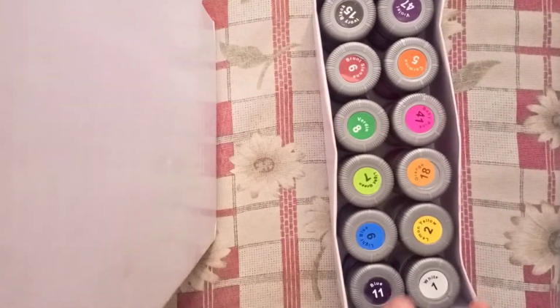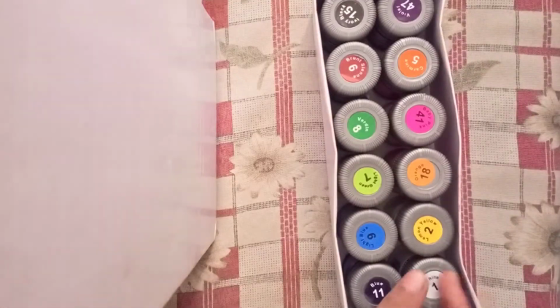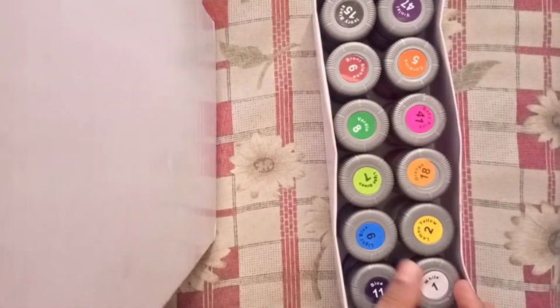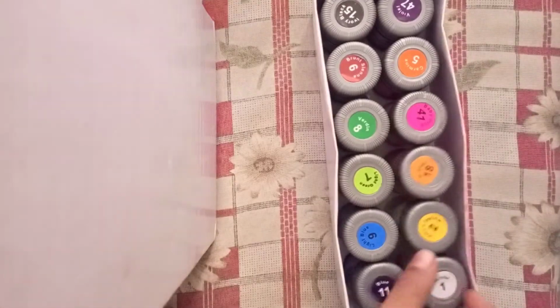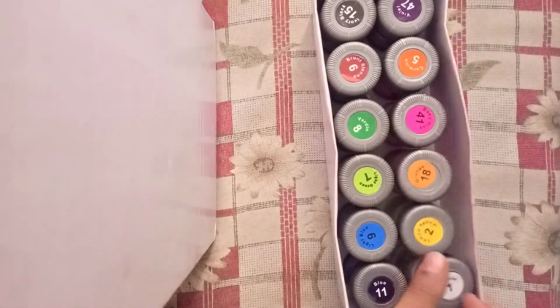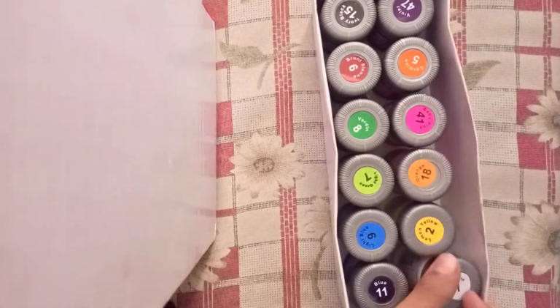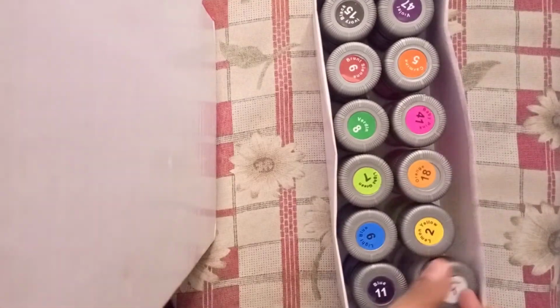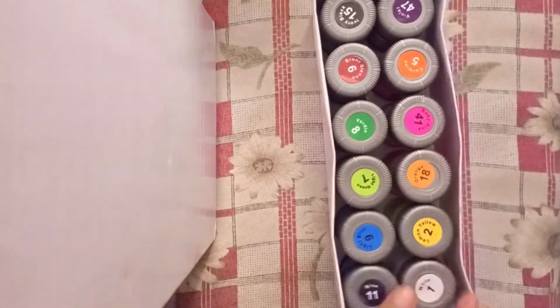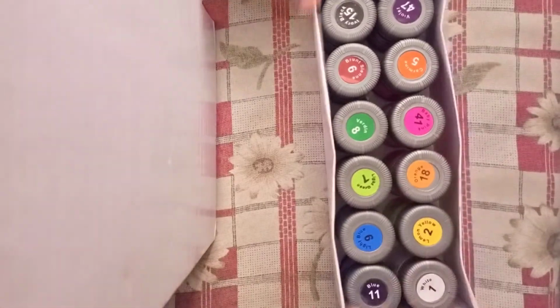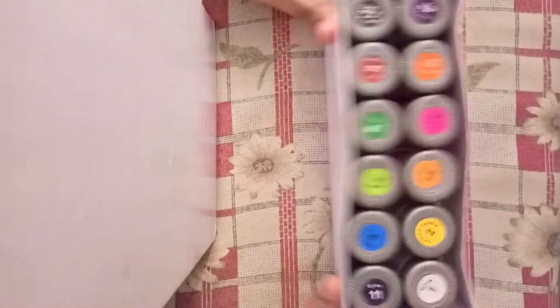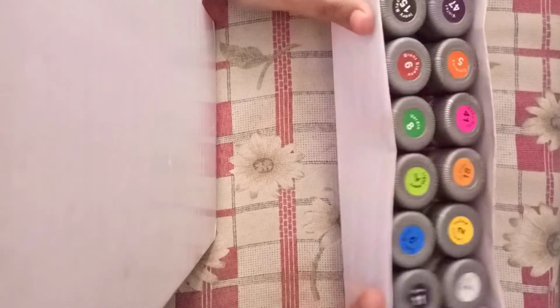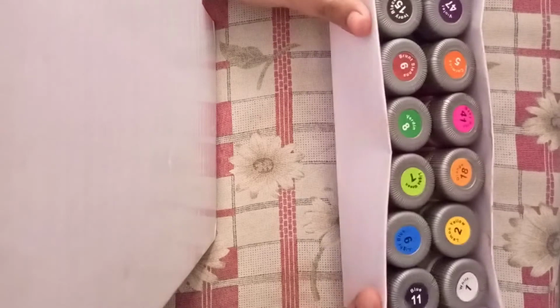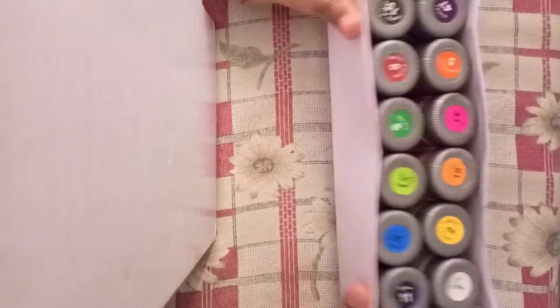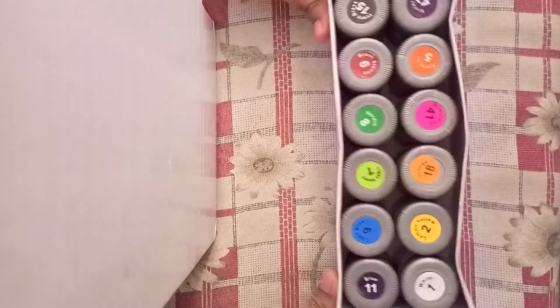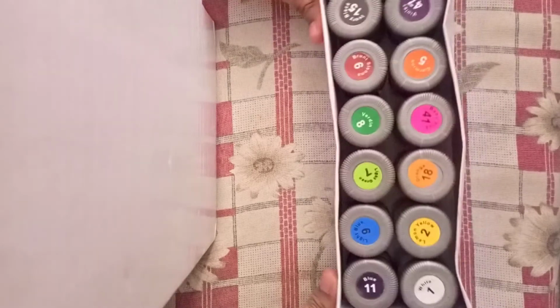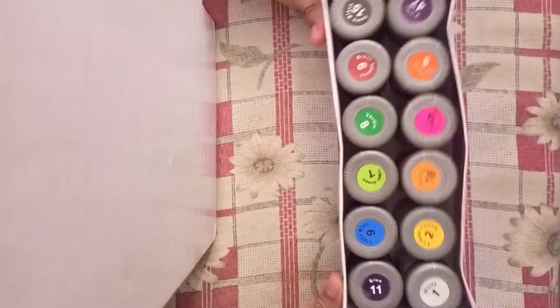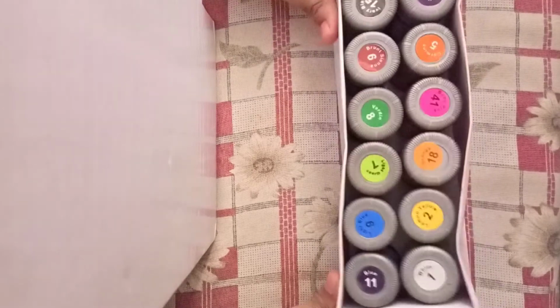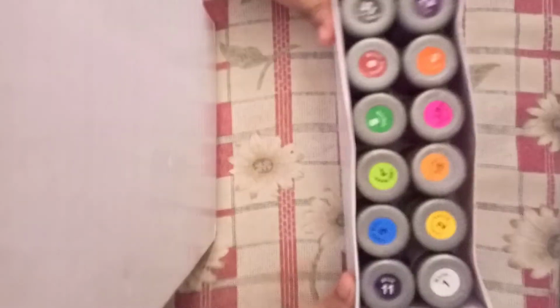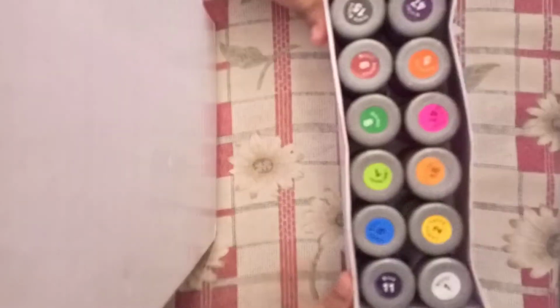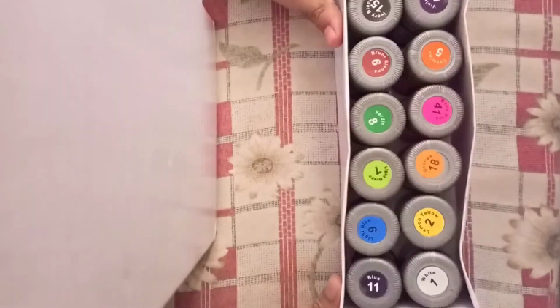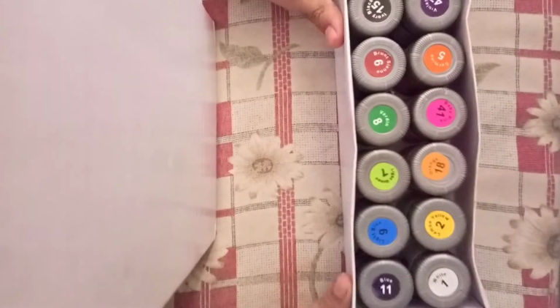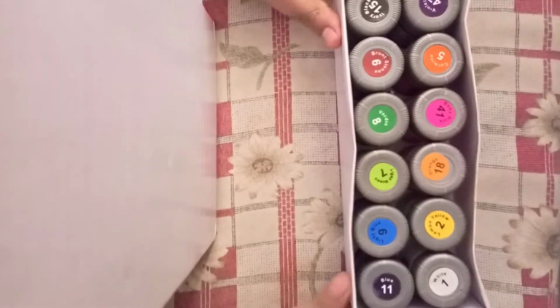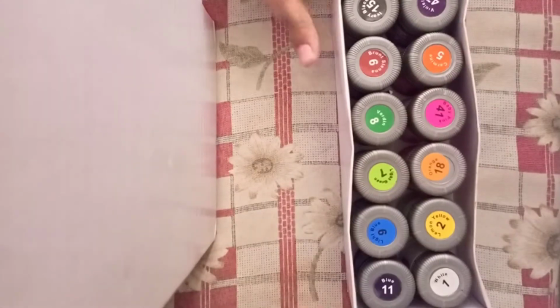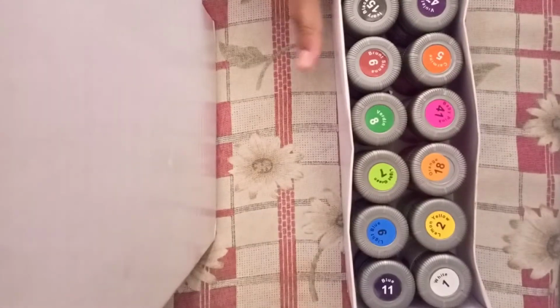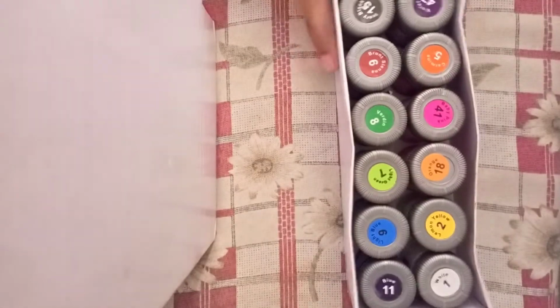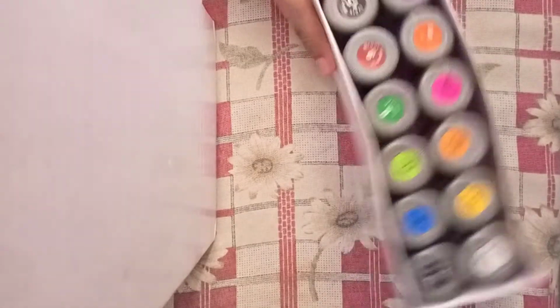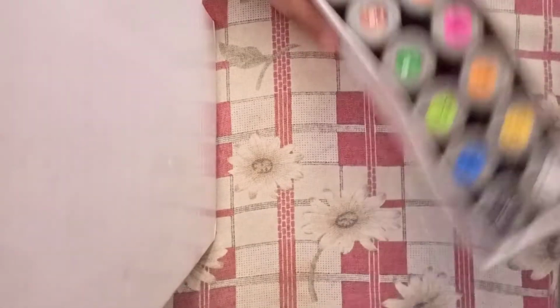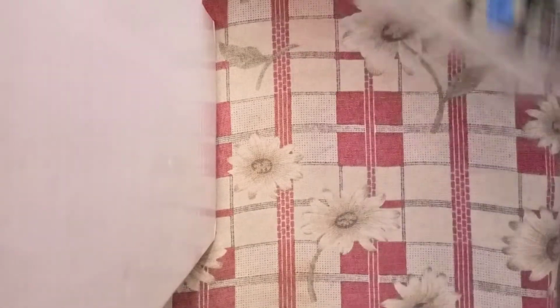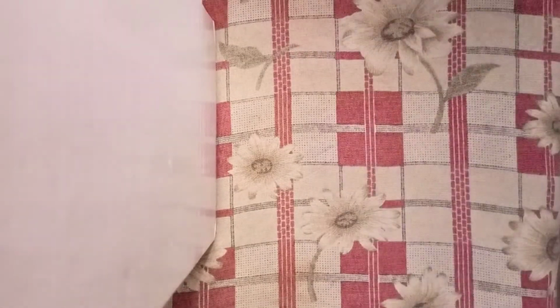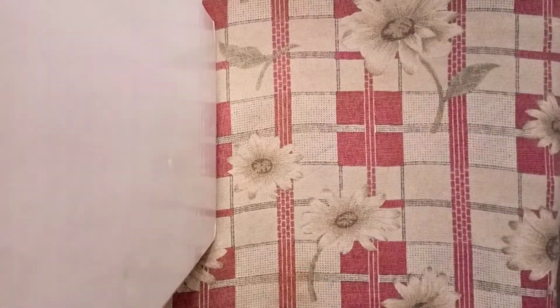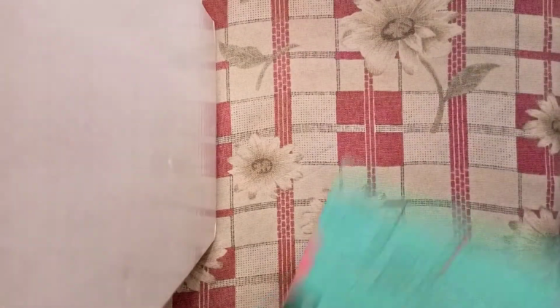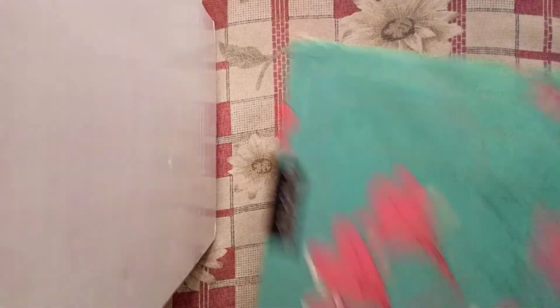These are all colors. These are total 12 colors. And now I am going to test them in this diary.